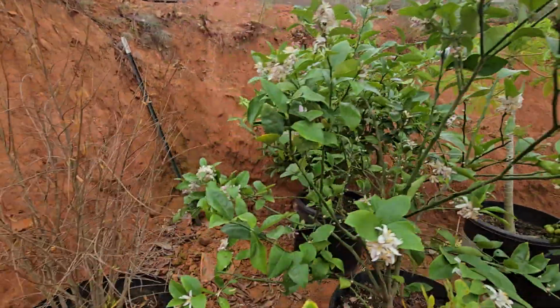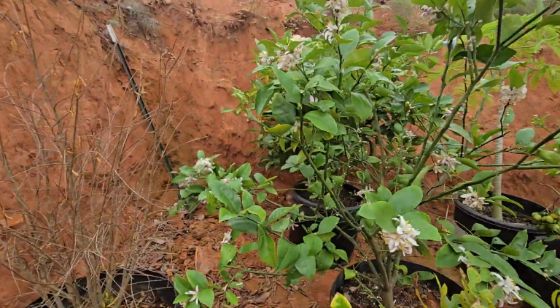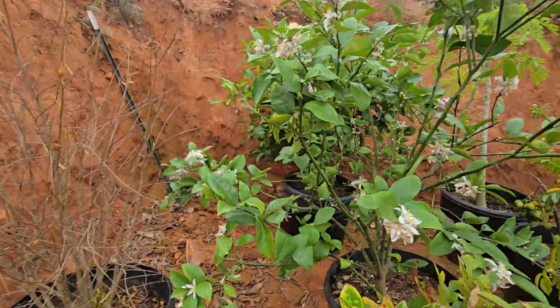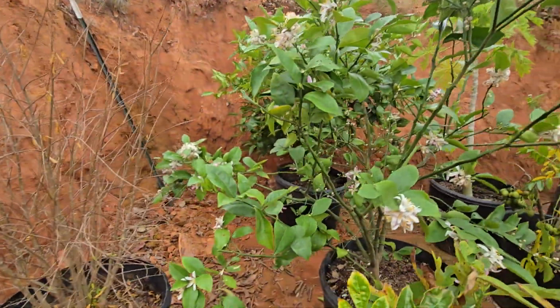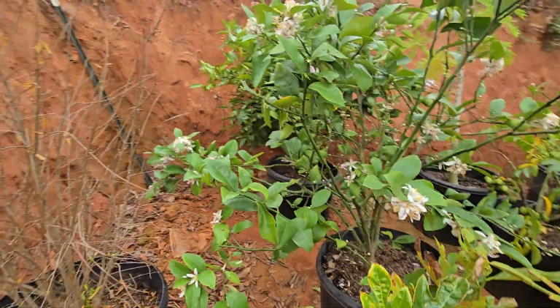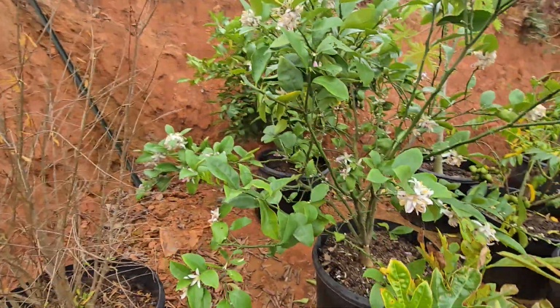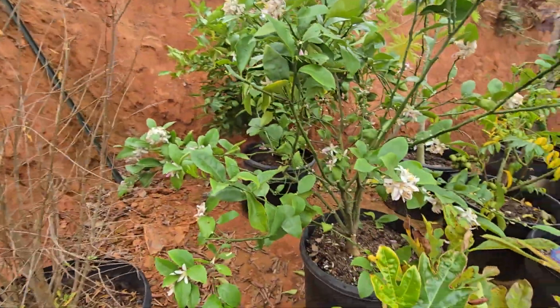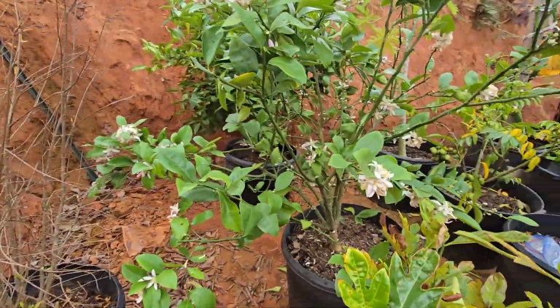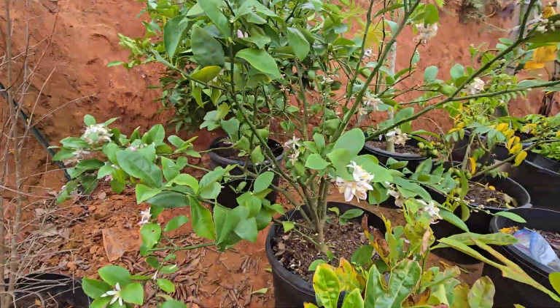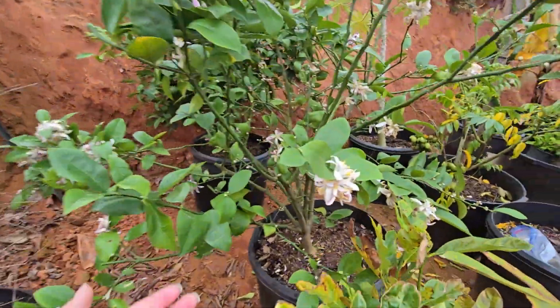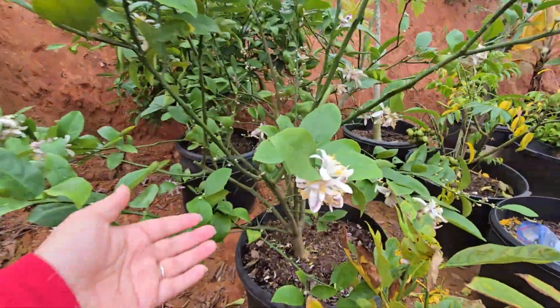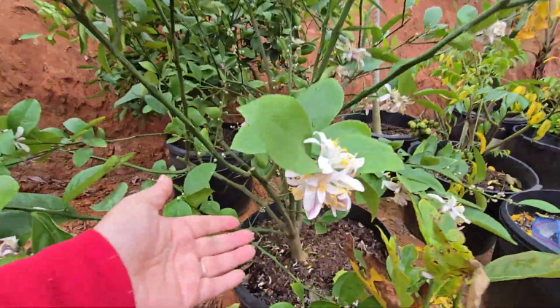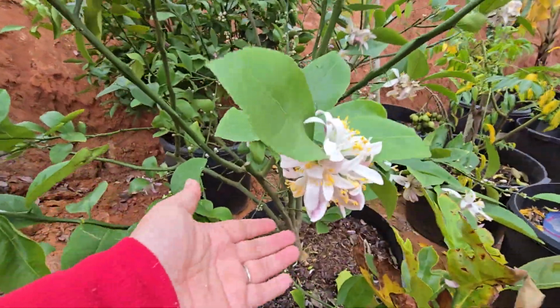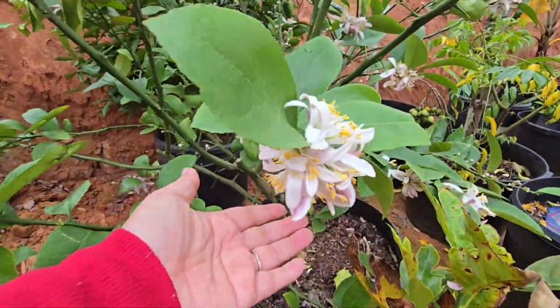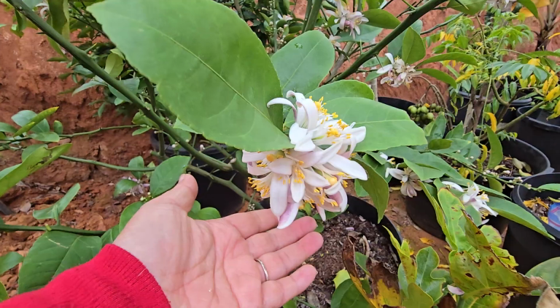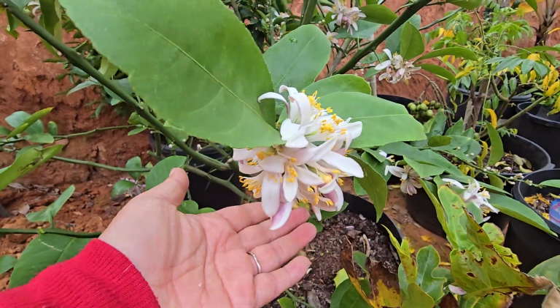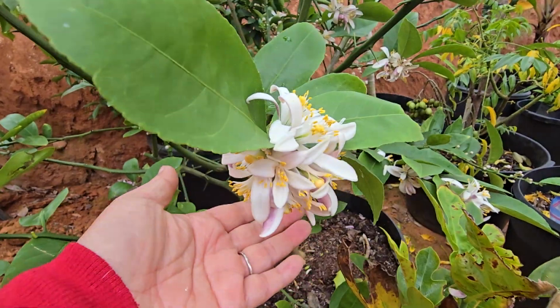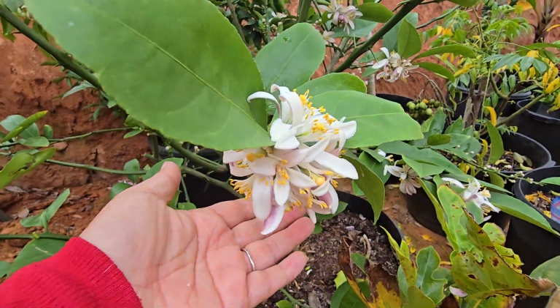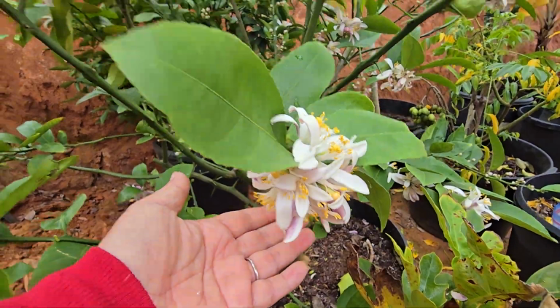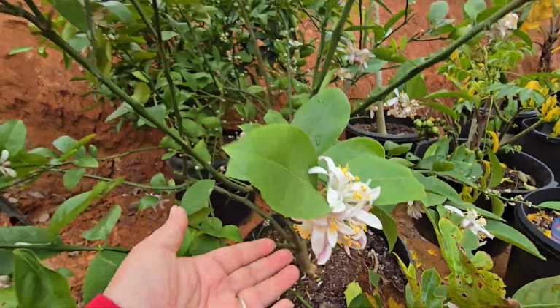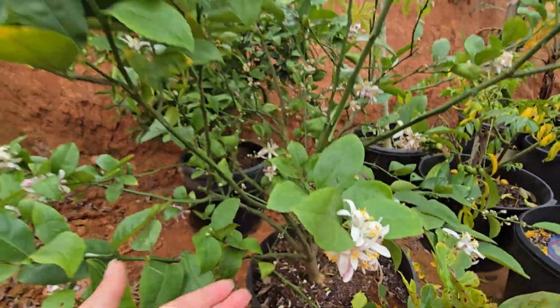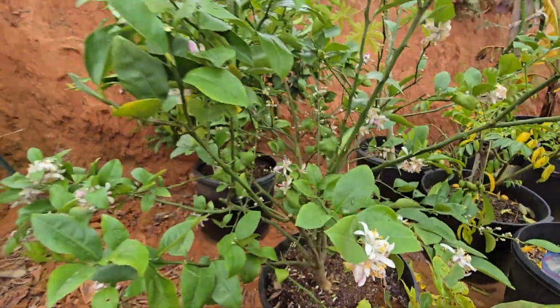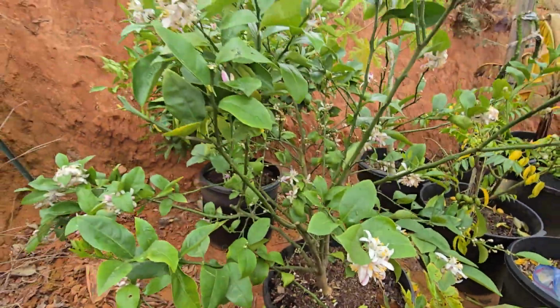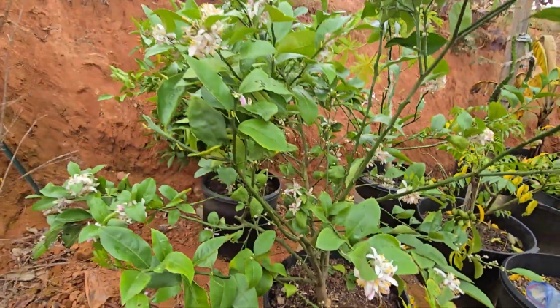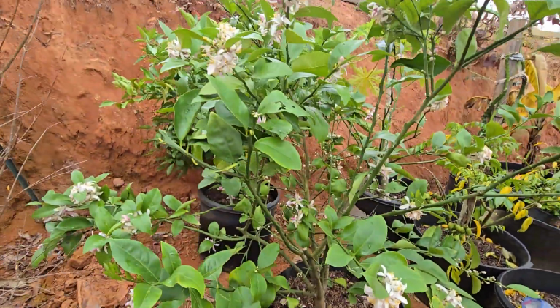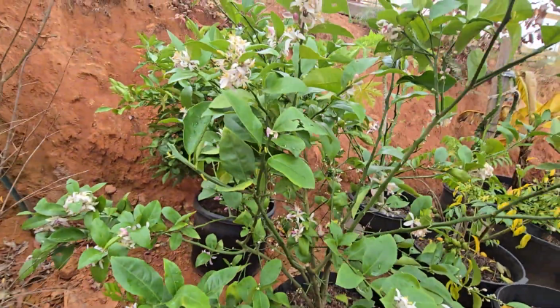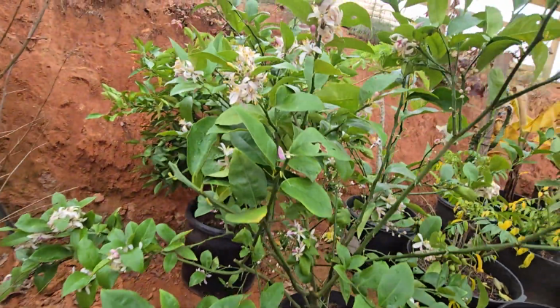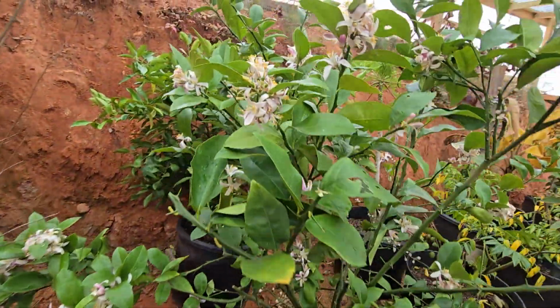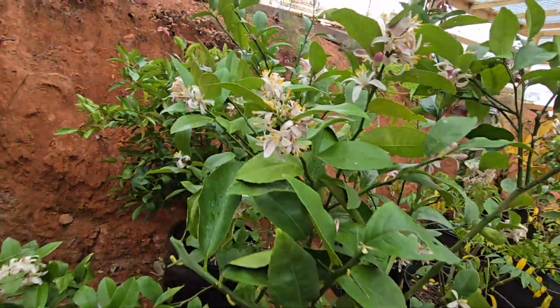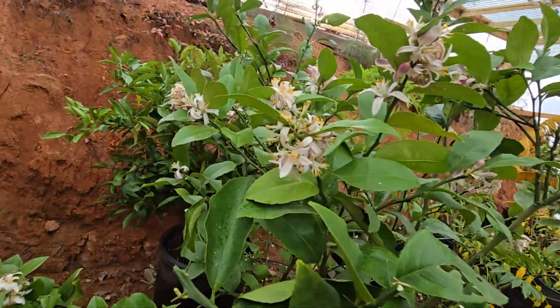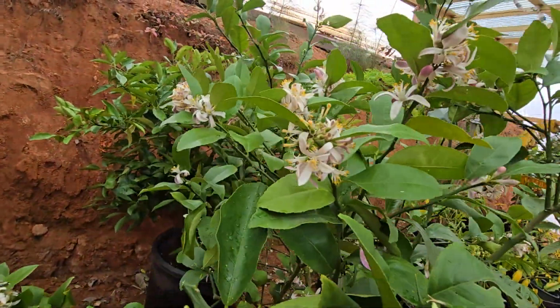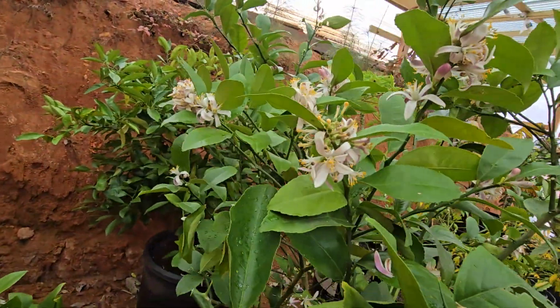Look at this cluster on this side — isn't that beautiful? And it is so fragrant and smells amazing.